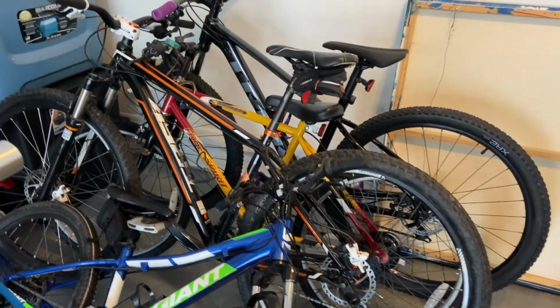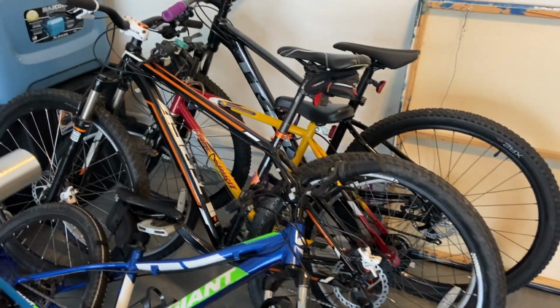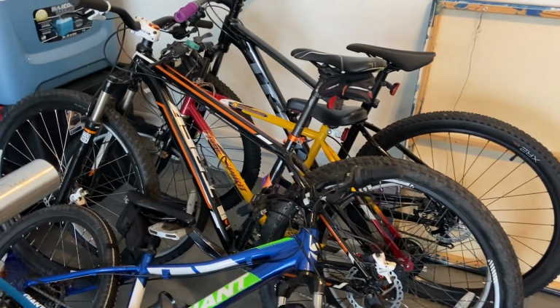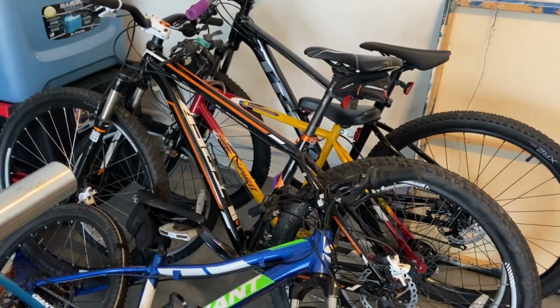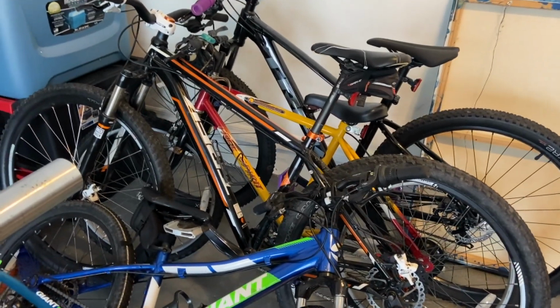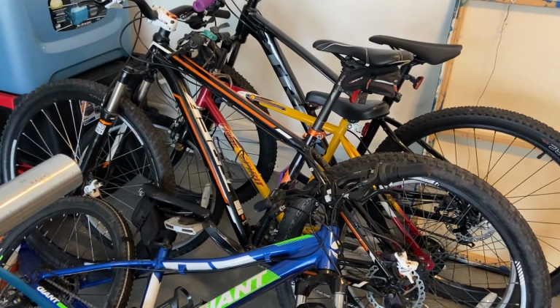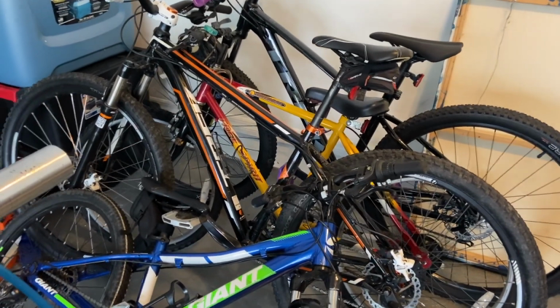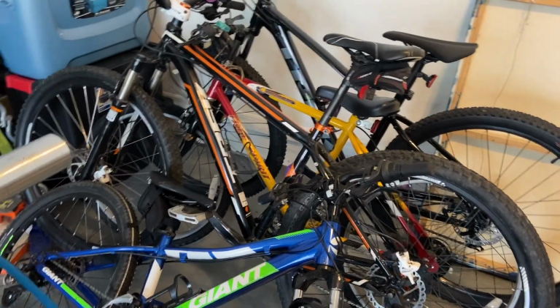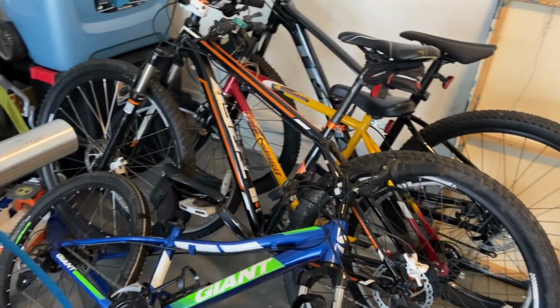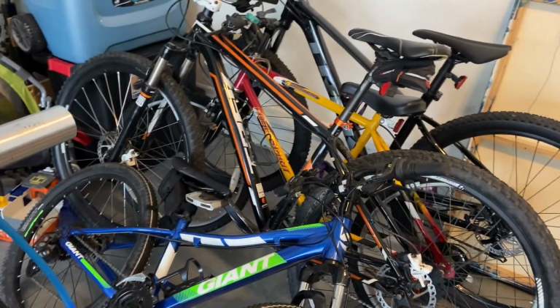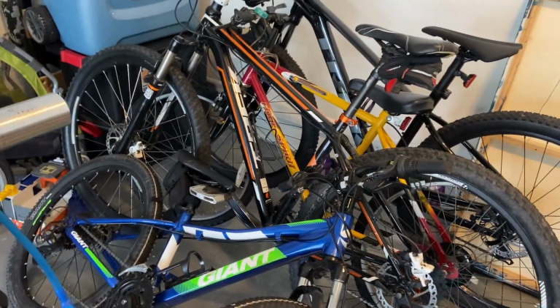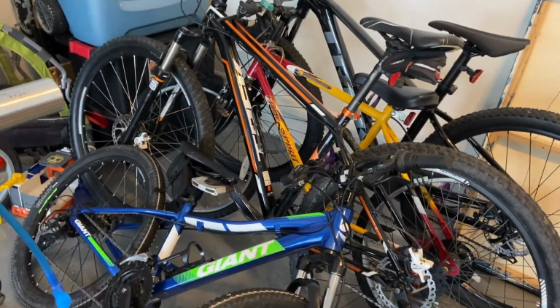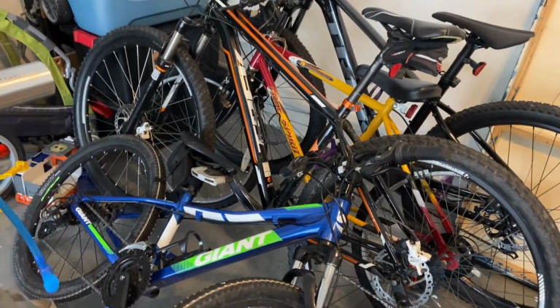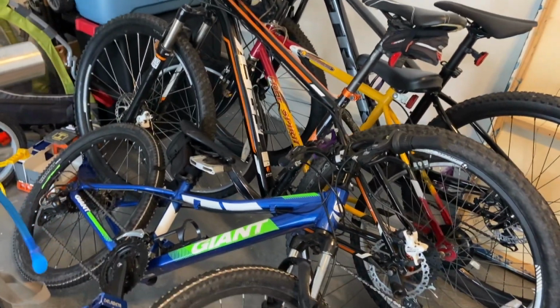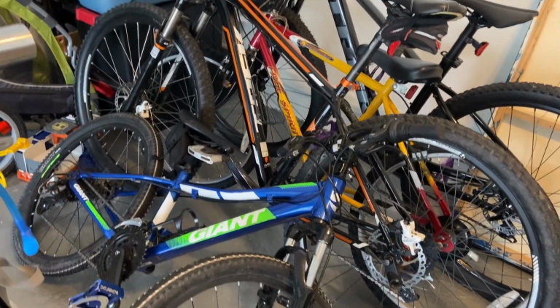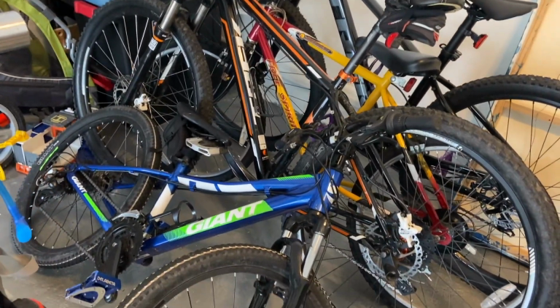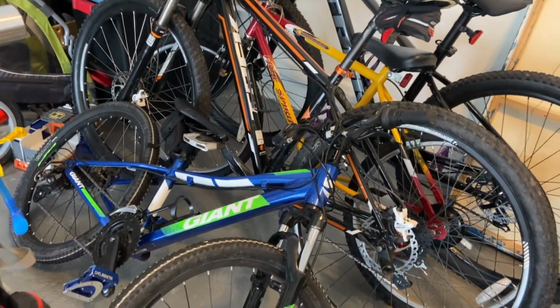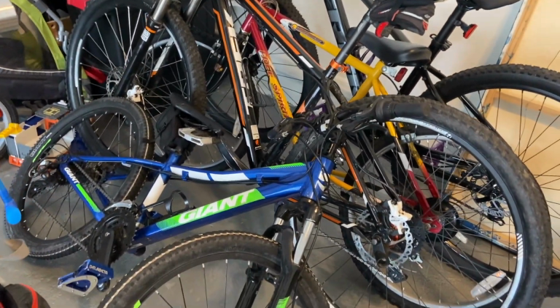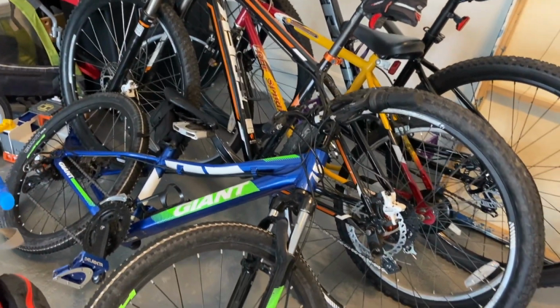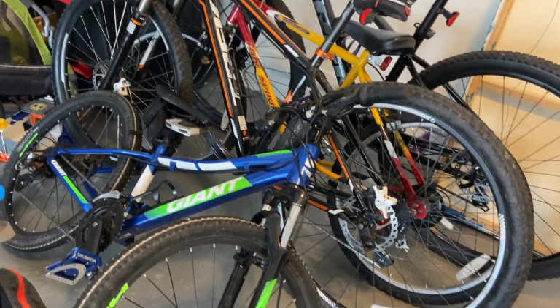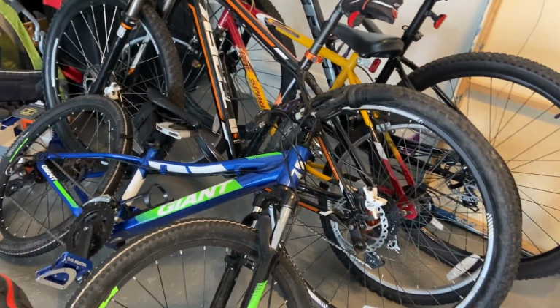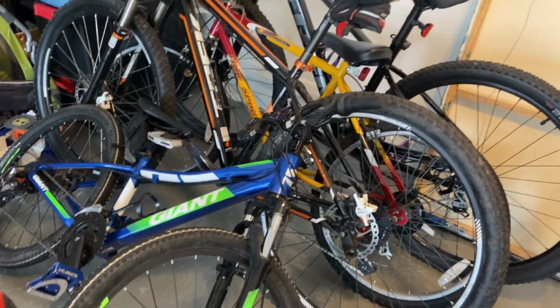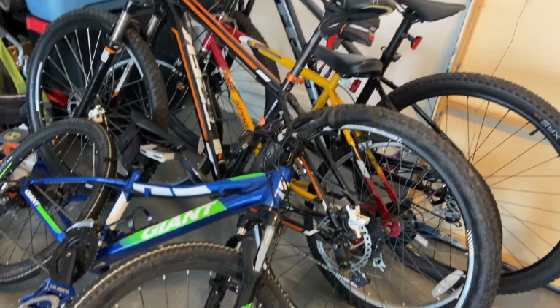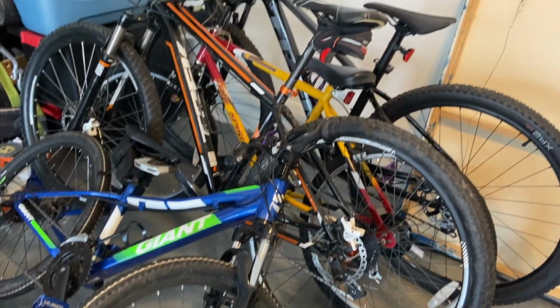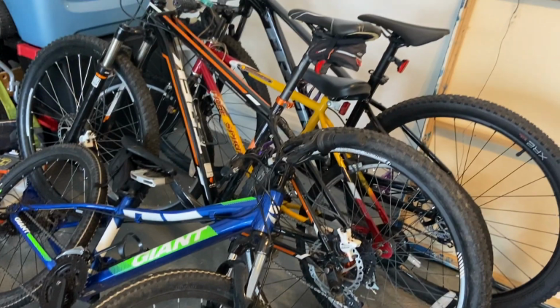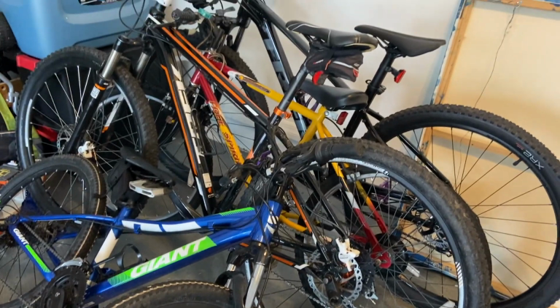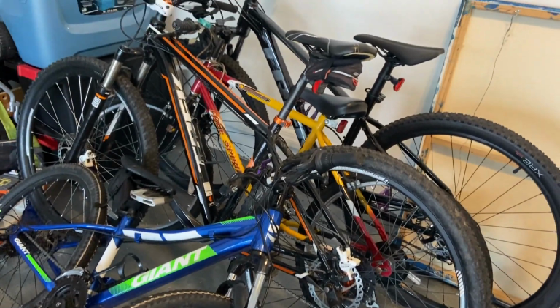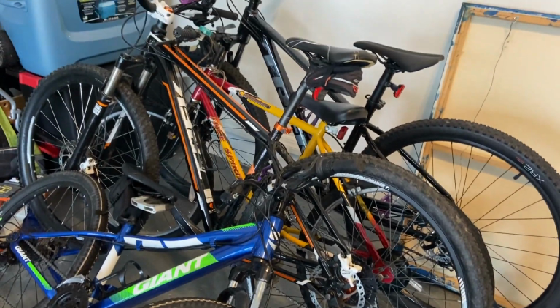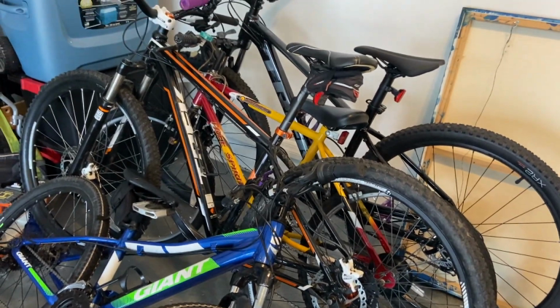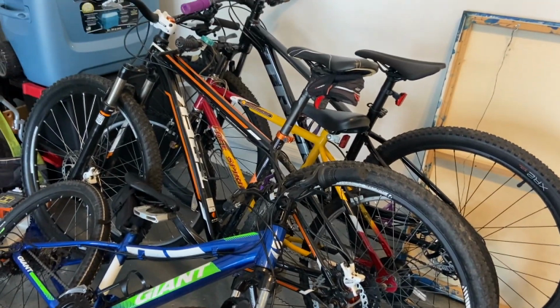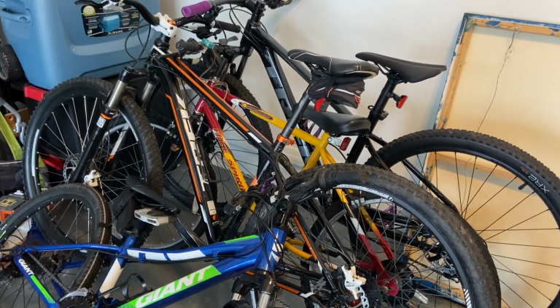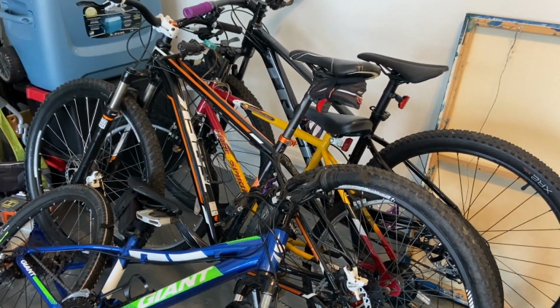Hi, we just moved into a new home and we need to find a way to store all our bicycles. So today we're building a bike rack.